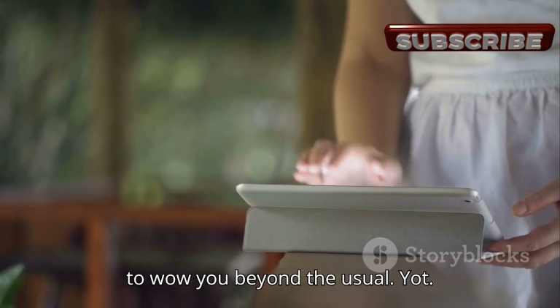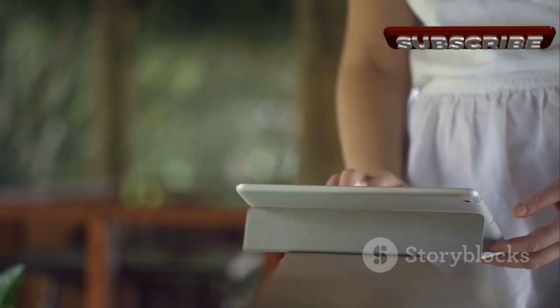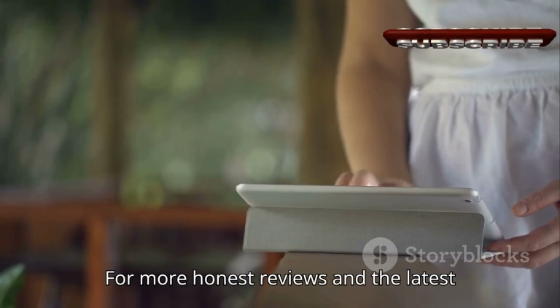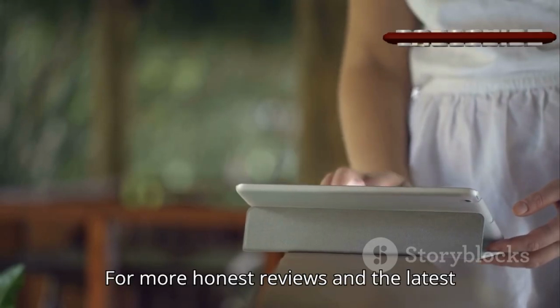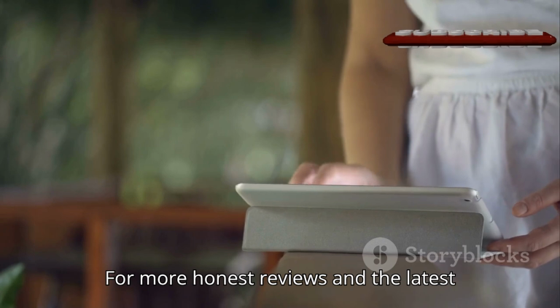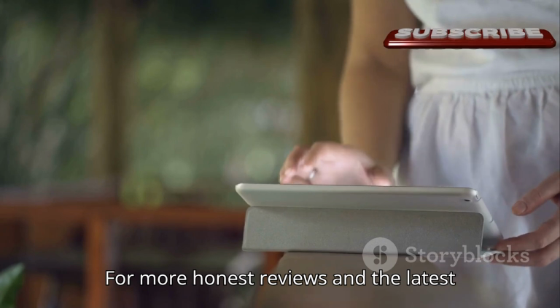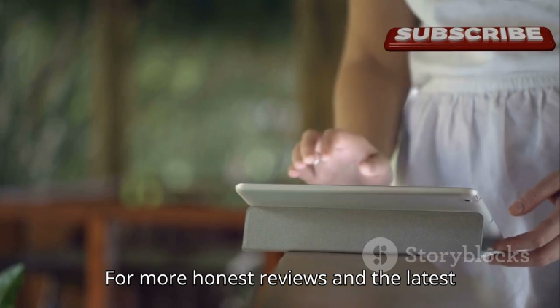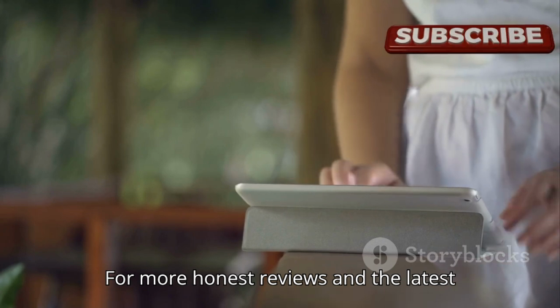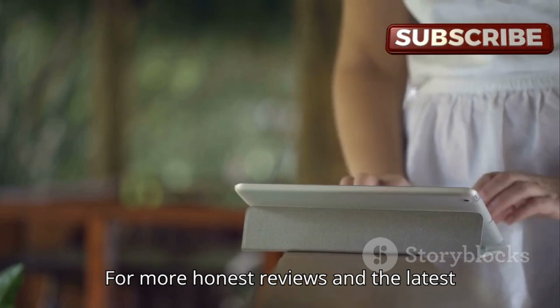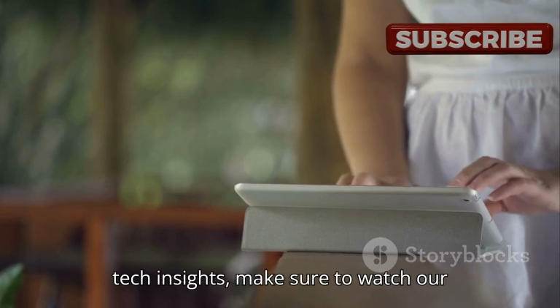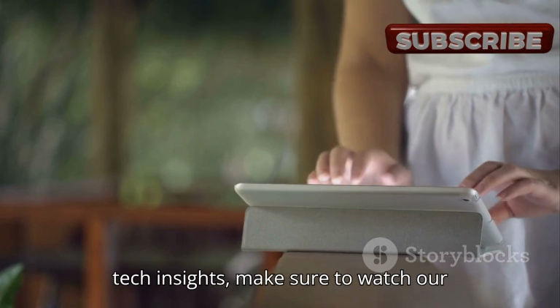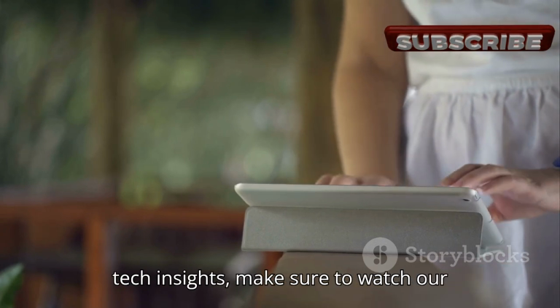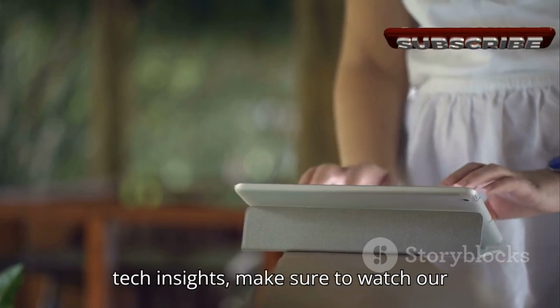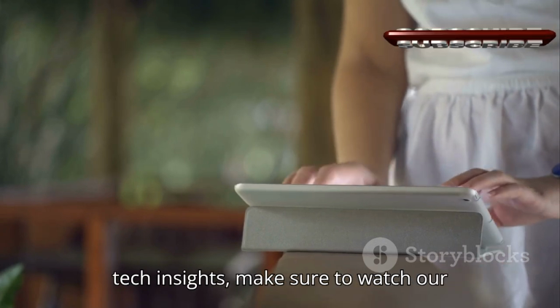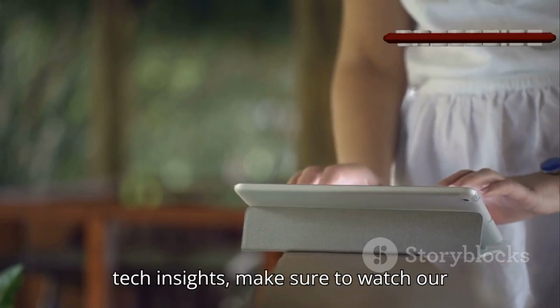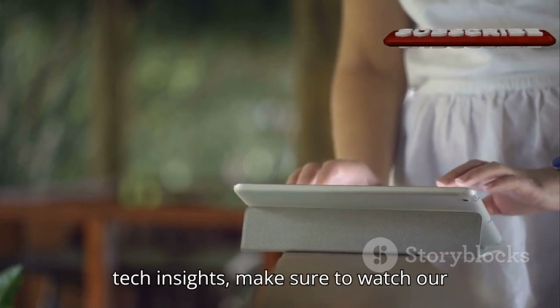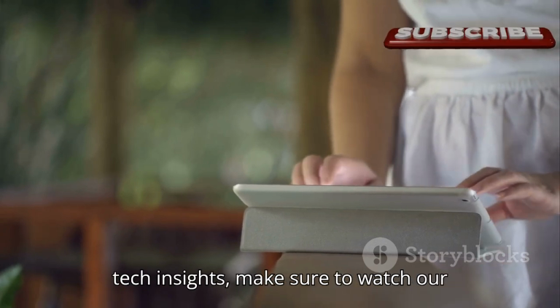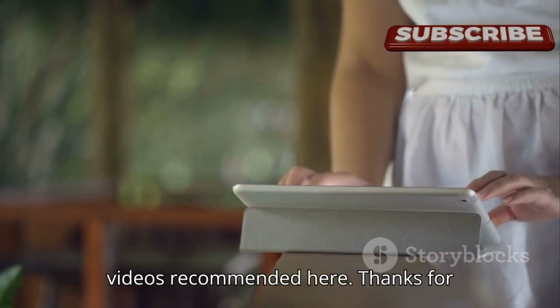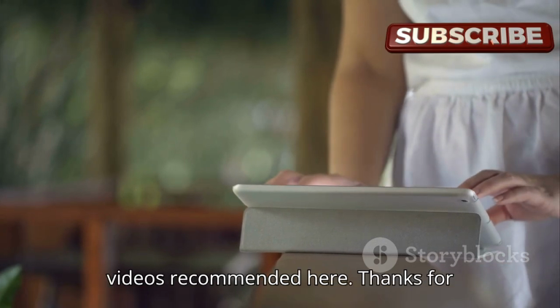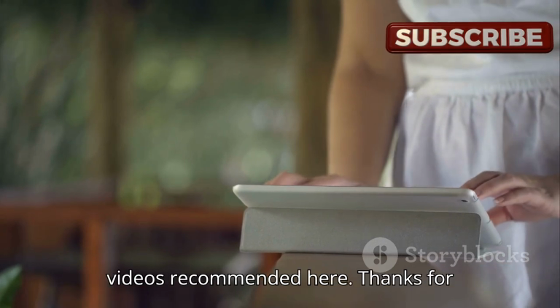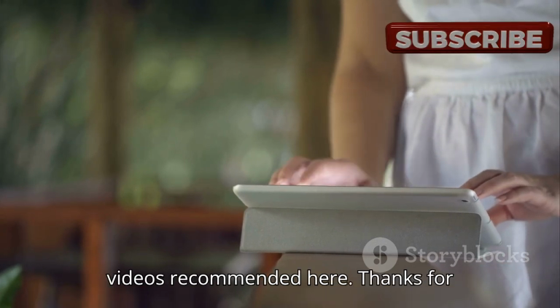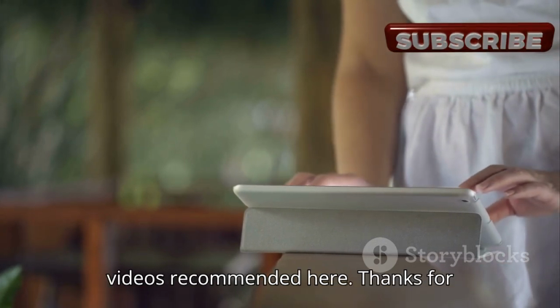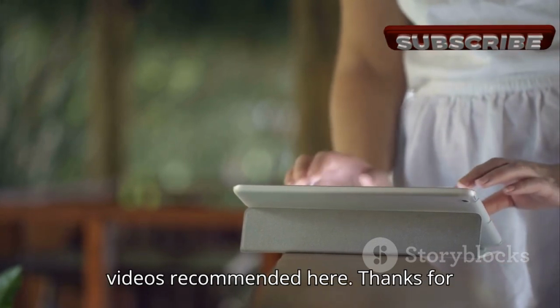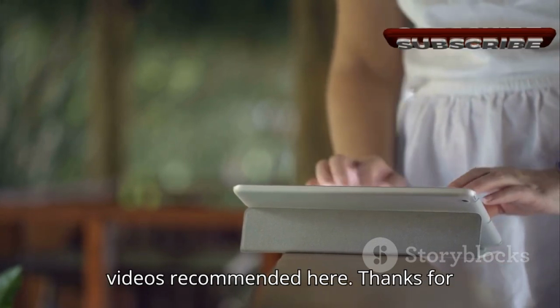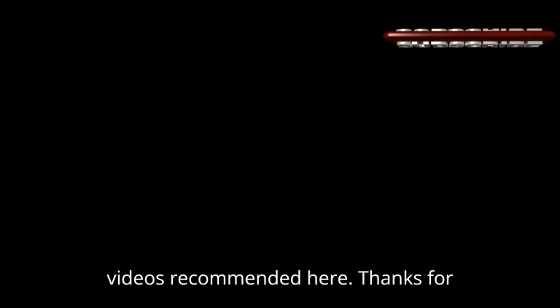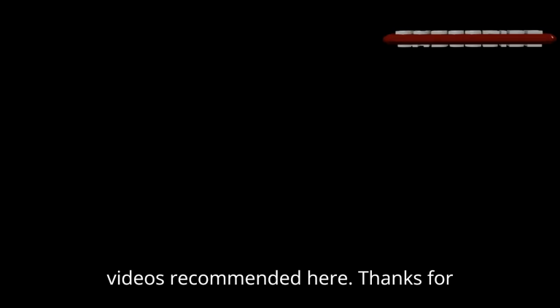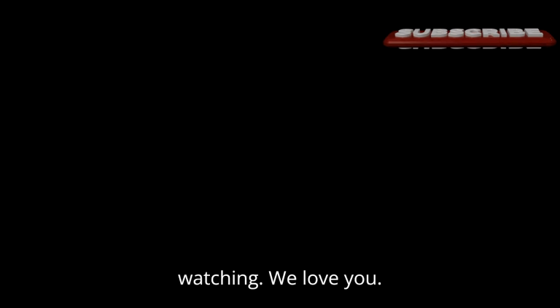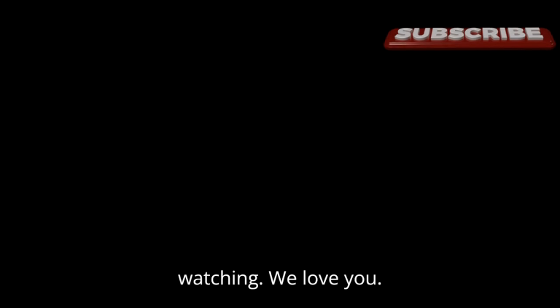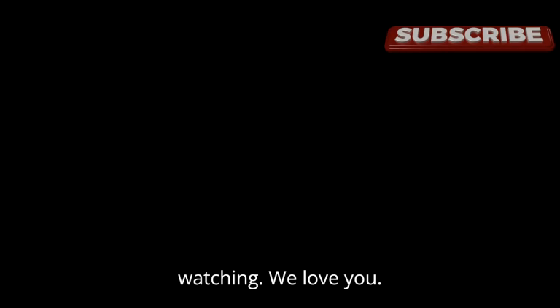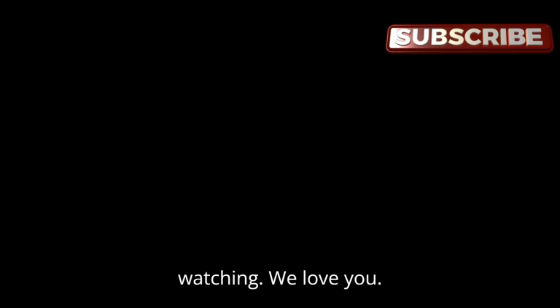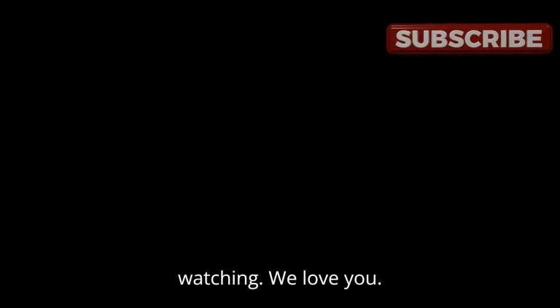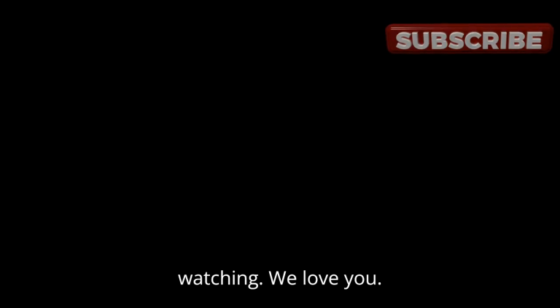For more honest reviews and the latest tech insights, make sure to watch our videos recommended here. Thanks for watching. We love you.